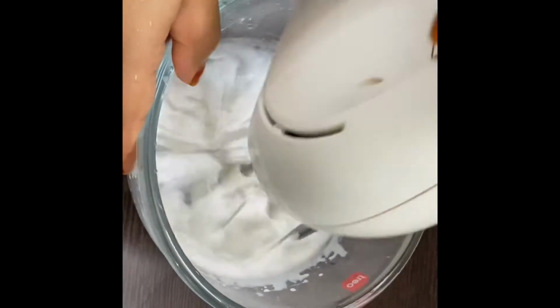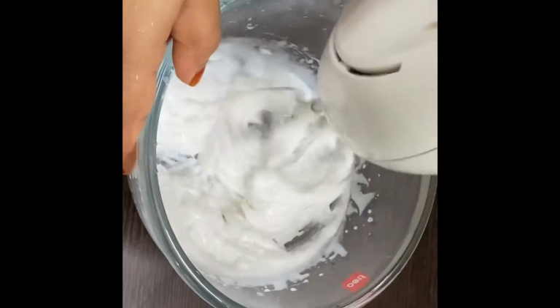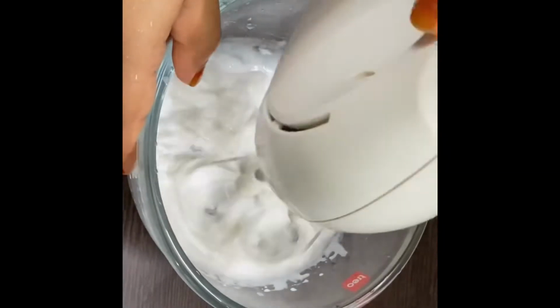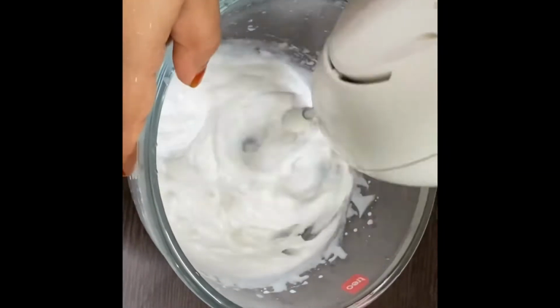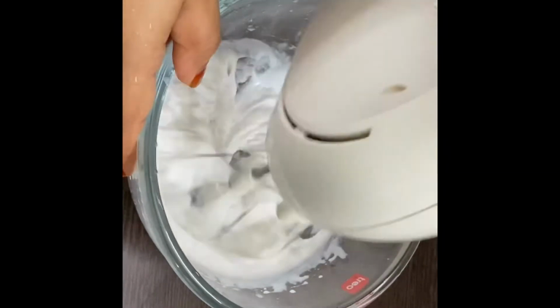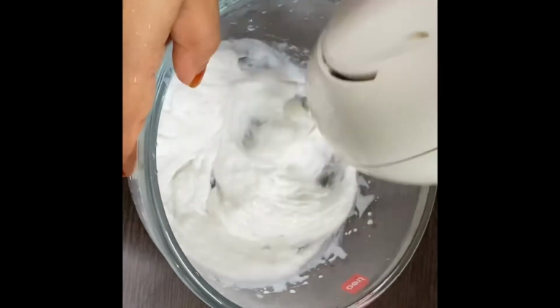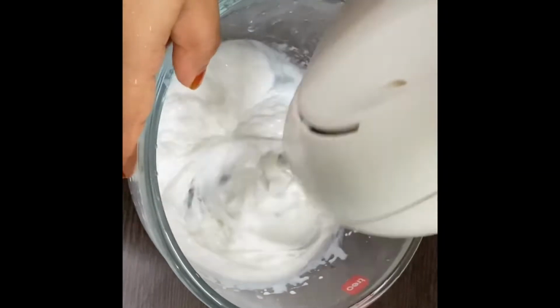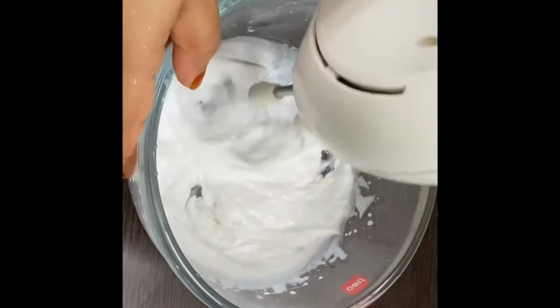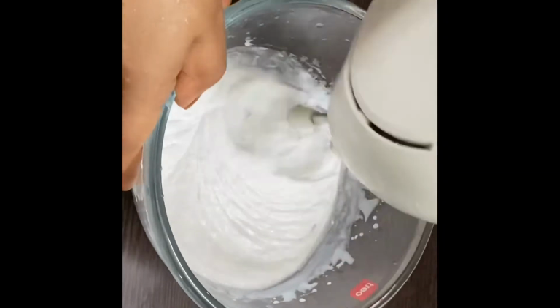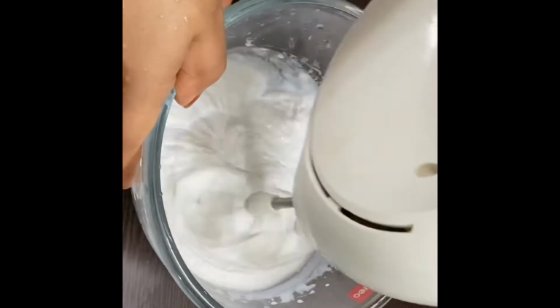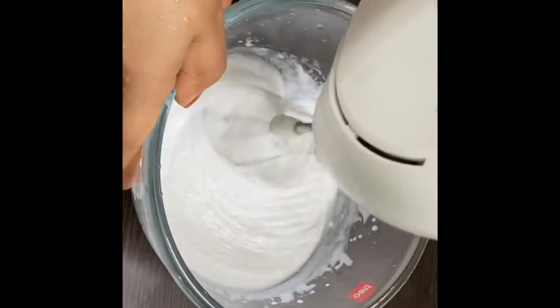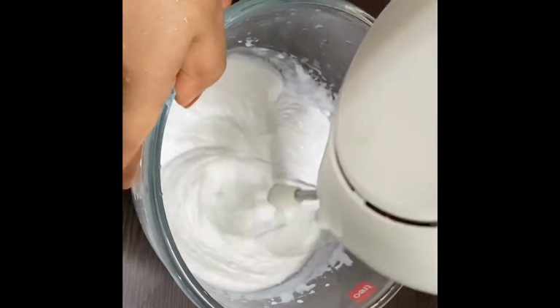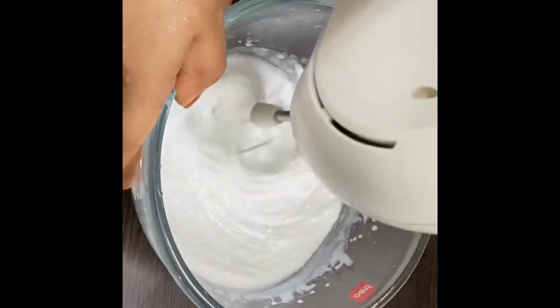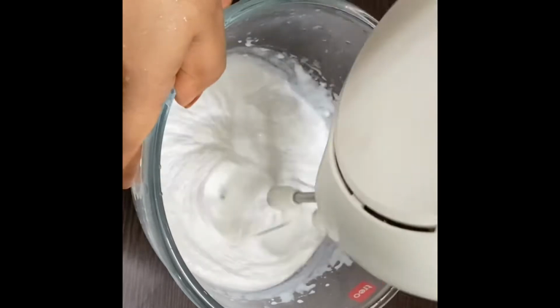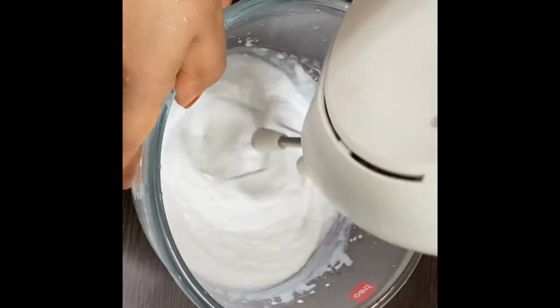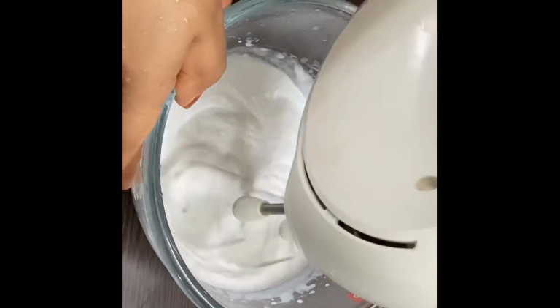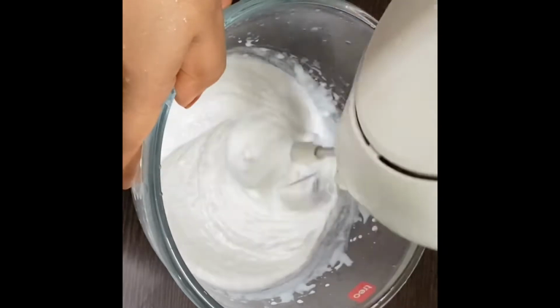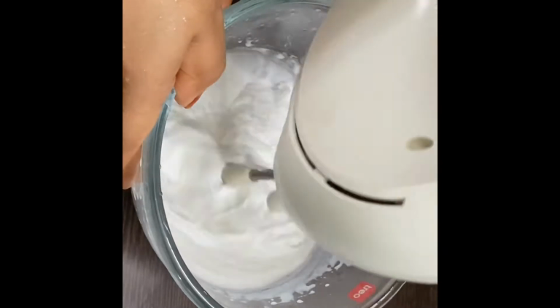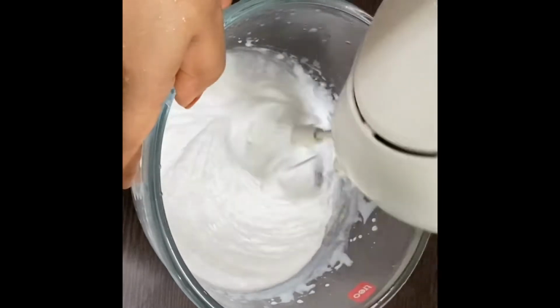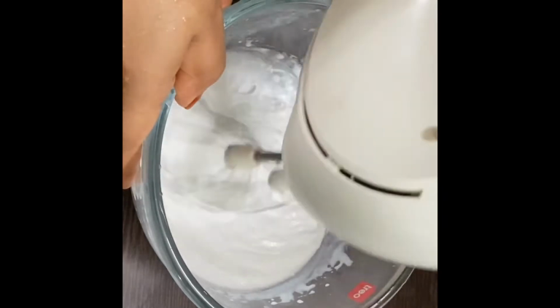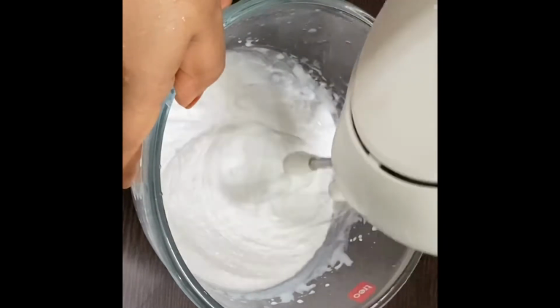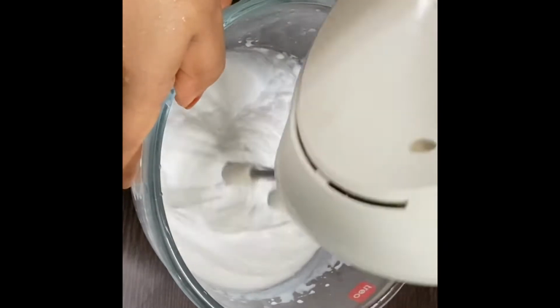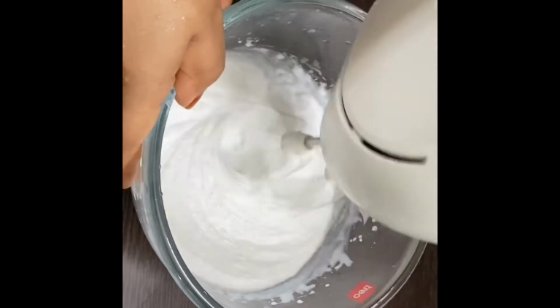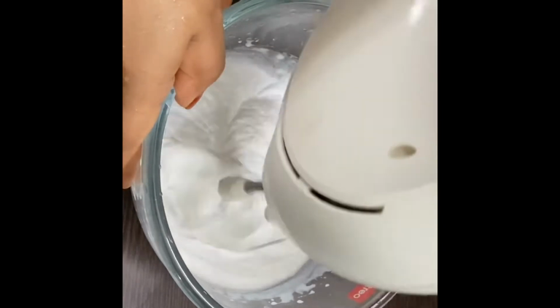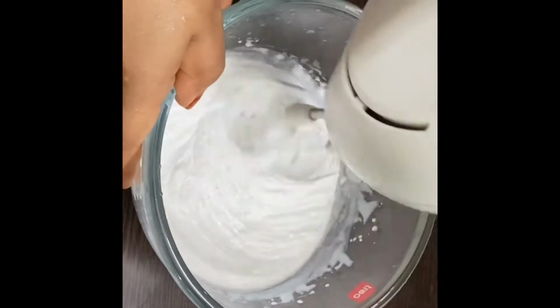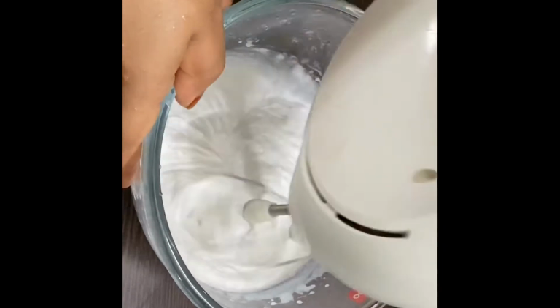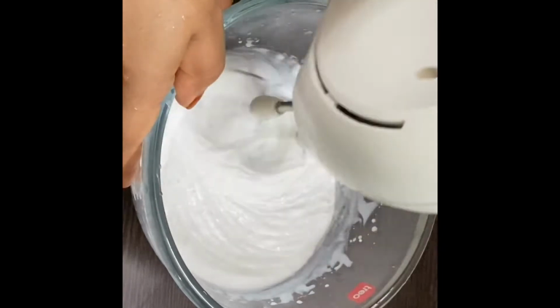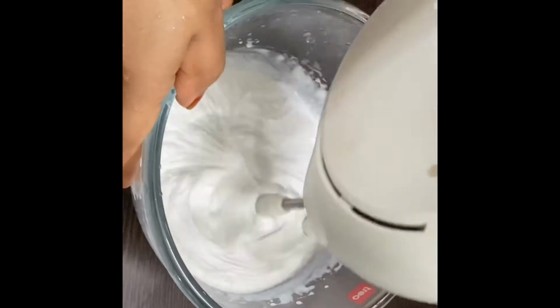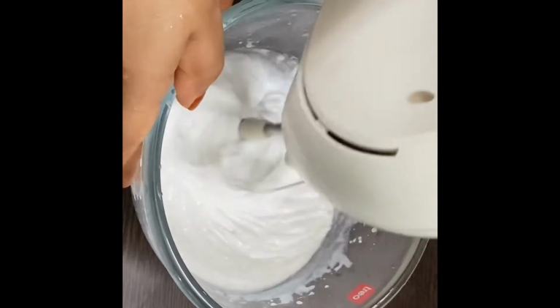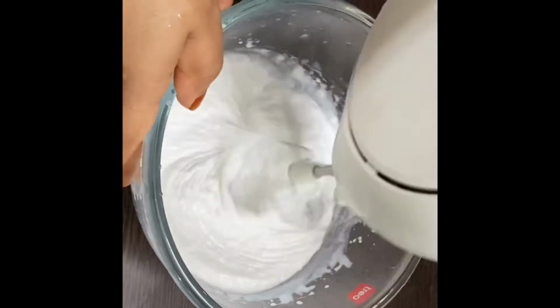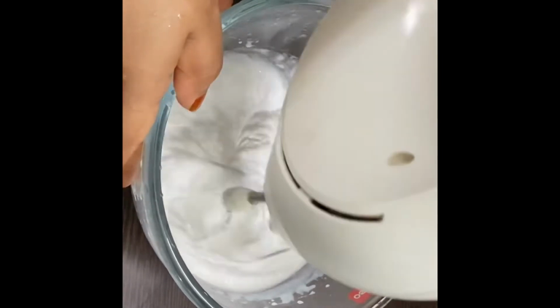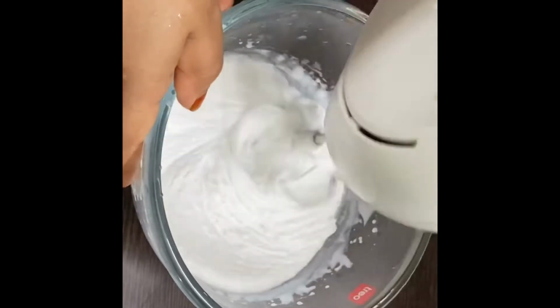Take 100 grams of whipping cream and whip it well with an egg beater.